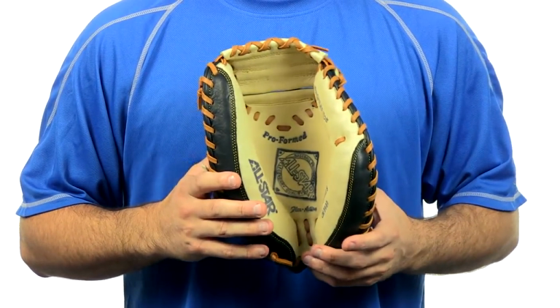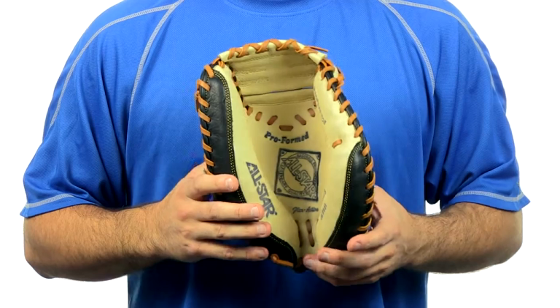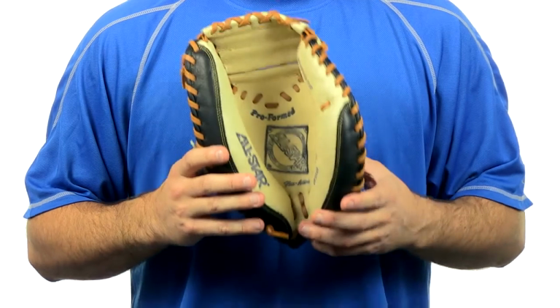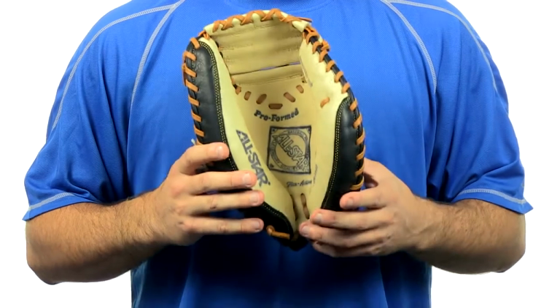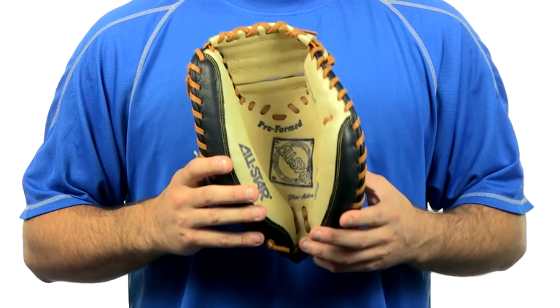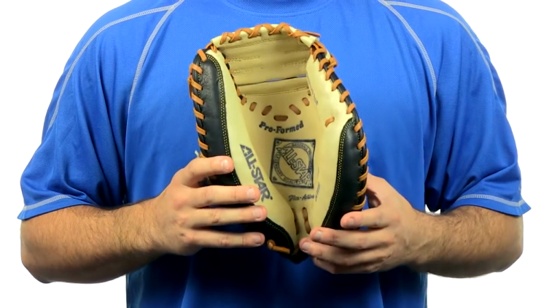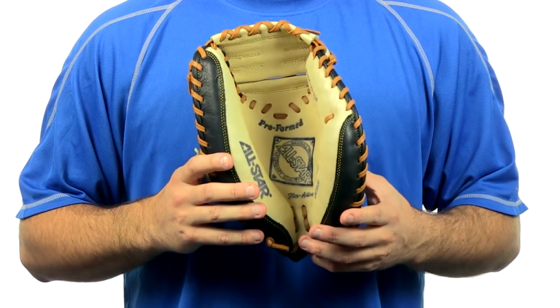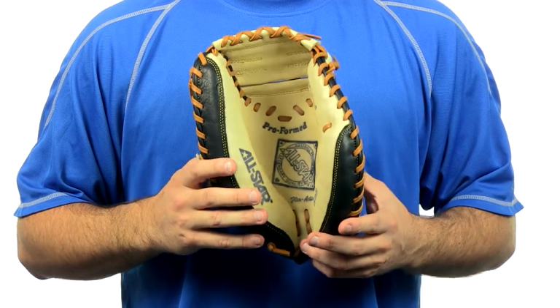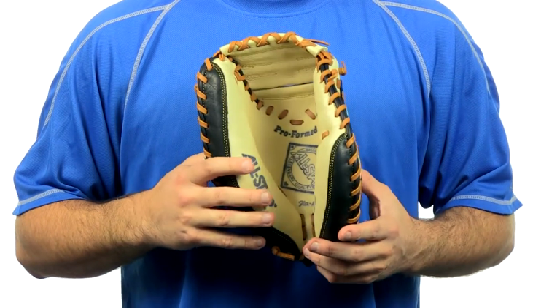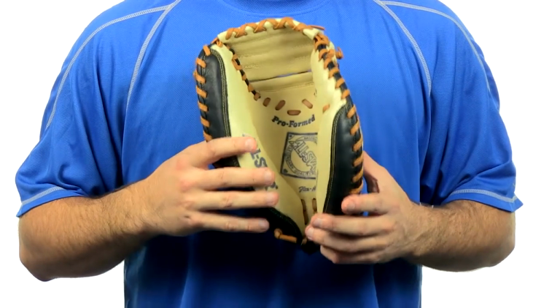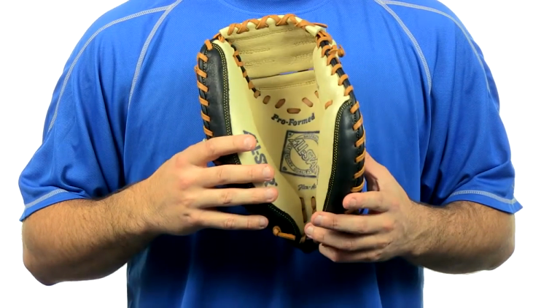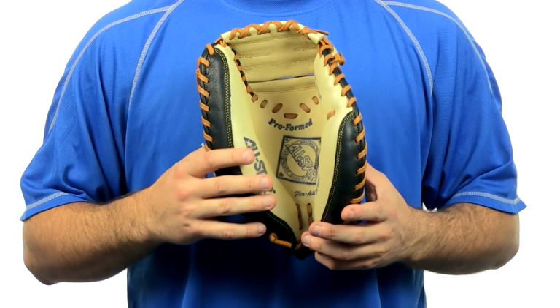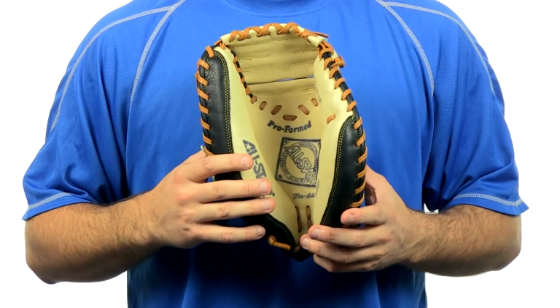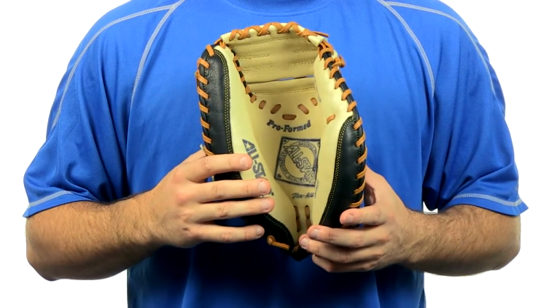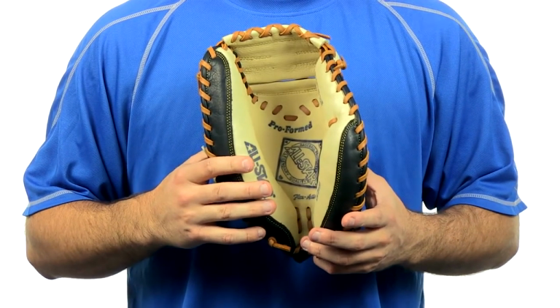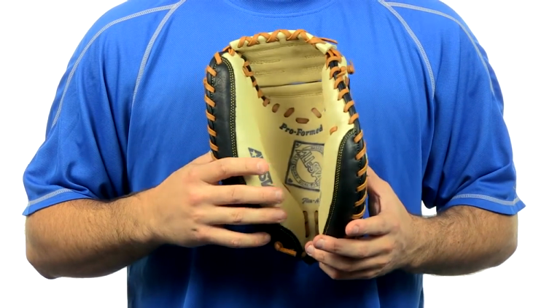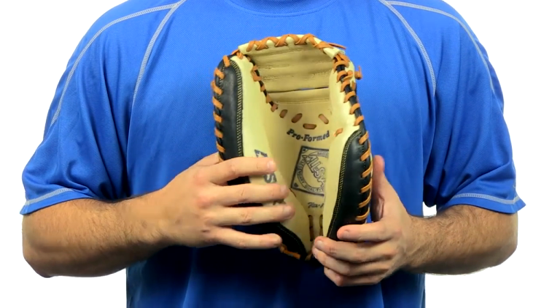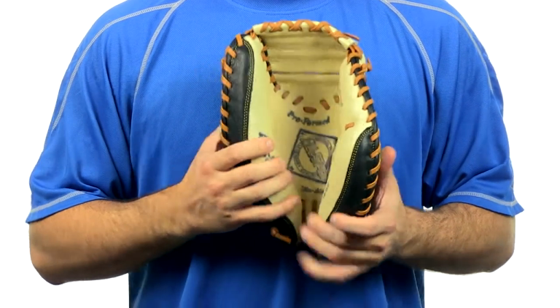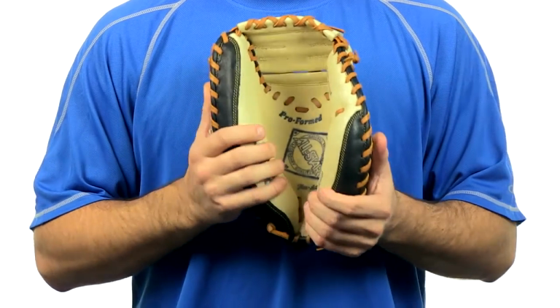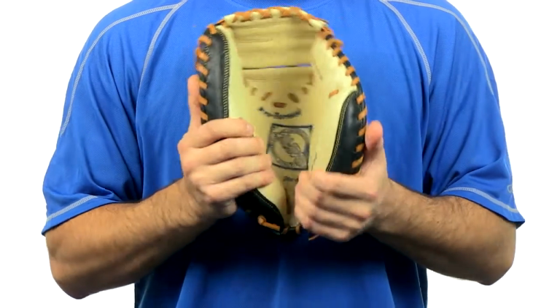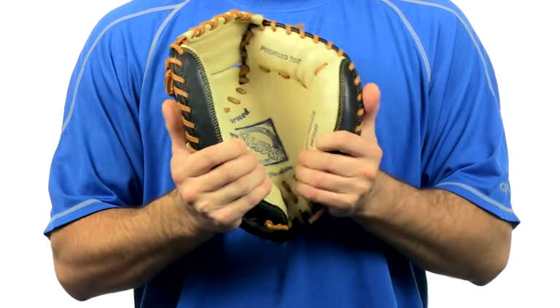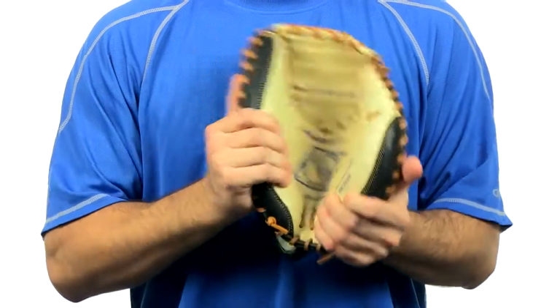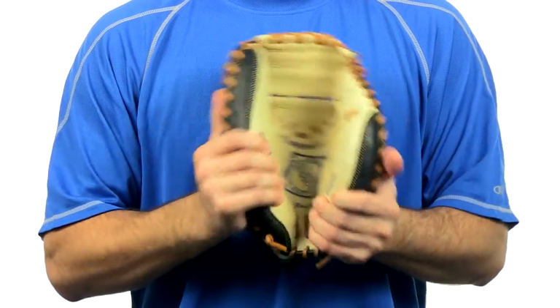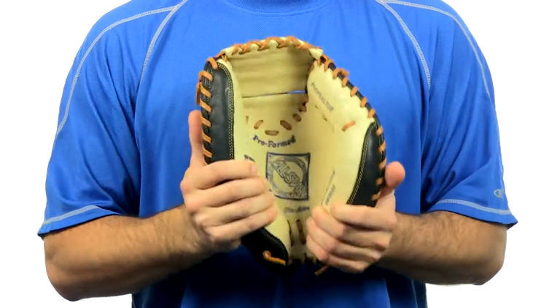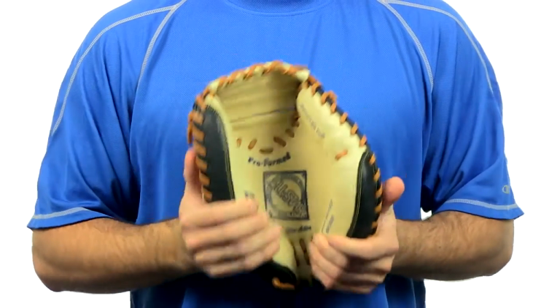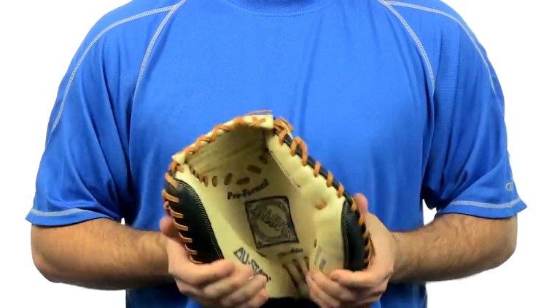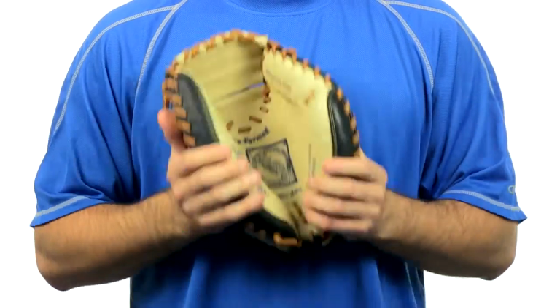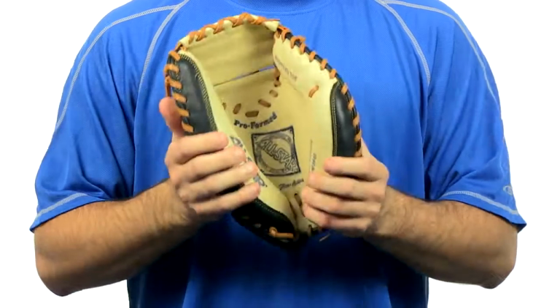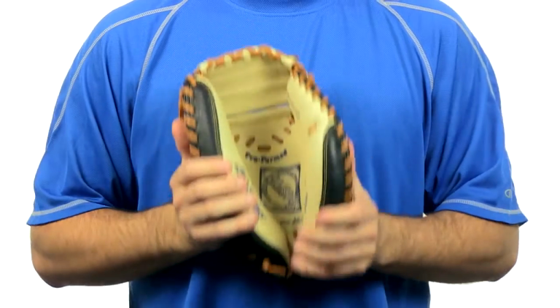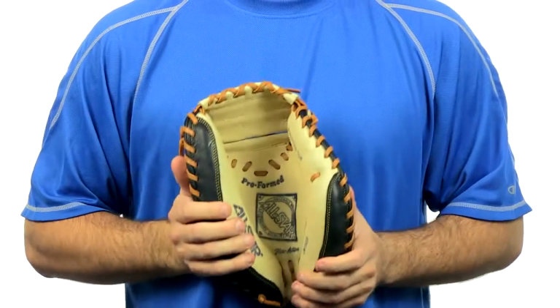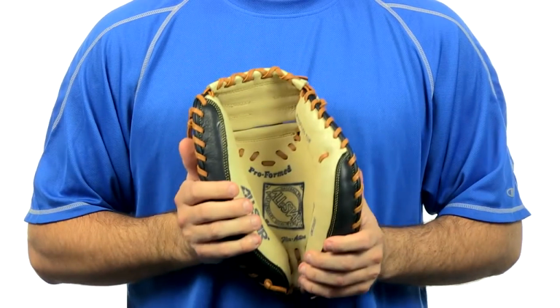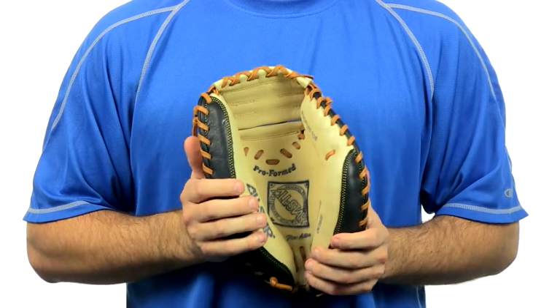It has a calf tan palm lining and a cool finger lining system. It has a very fast break-in and heavy-duty rawhide lacing.